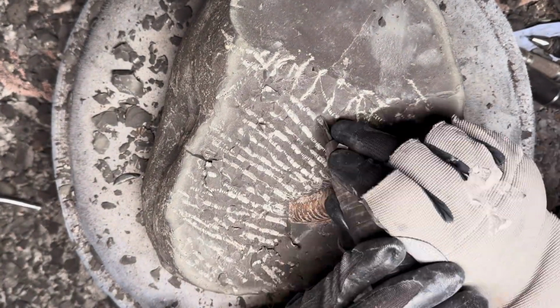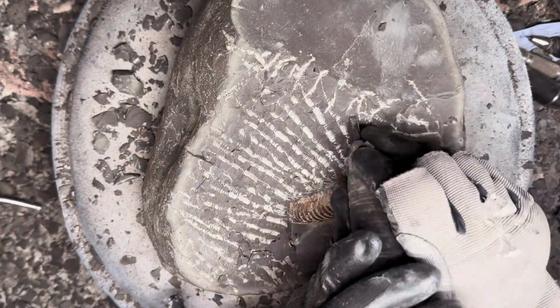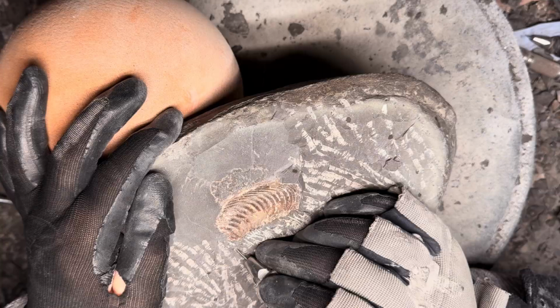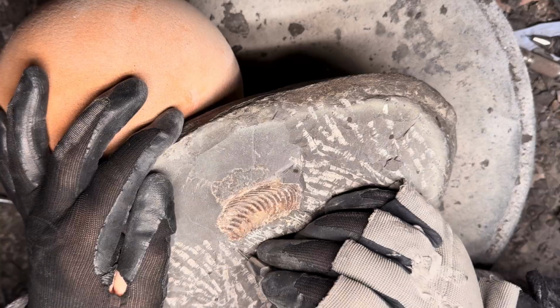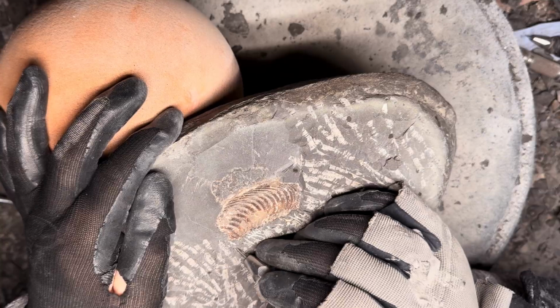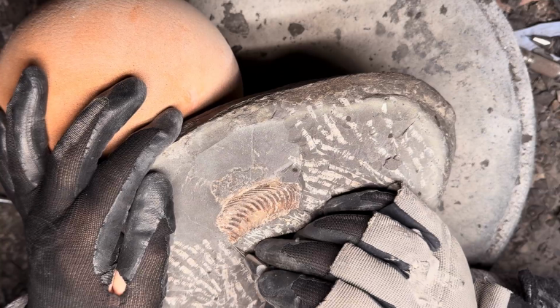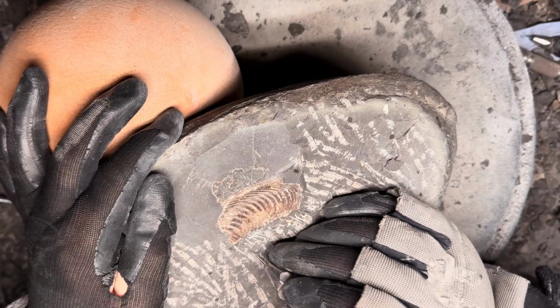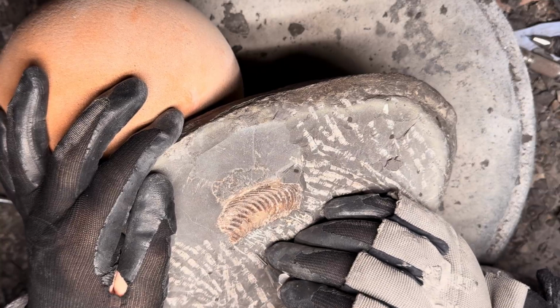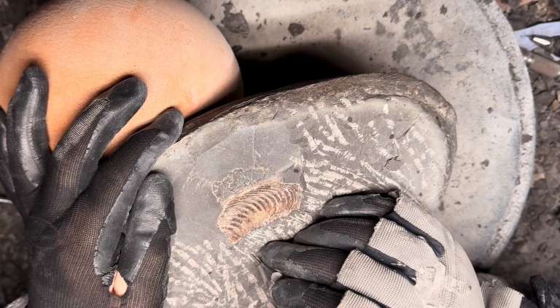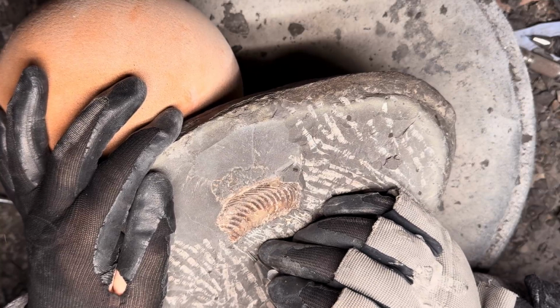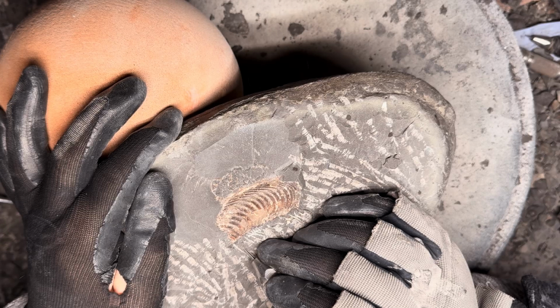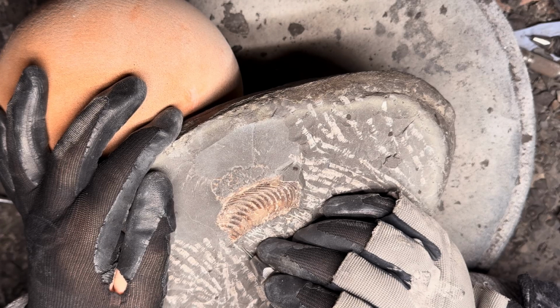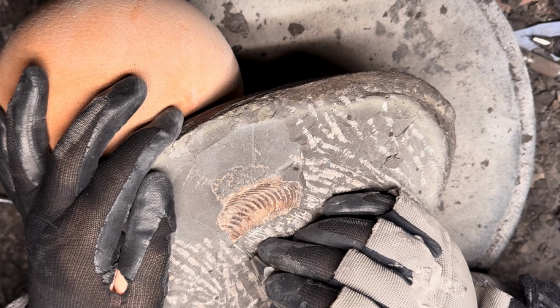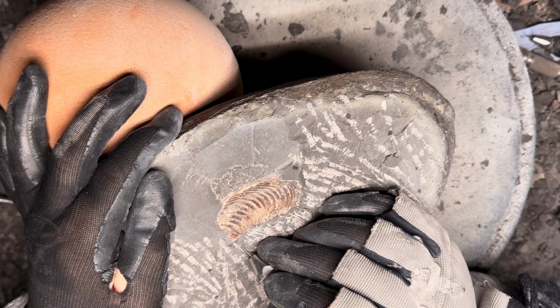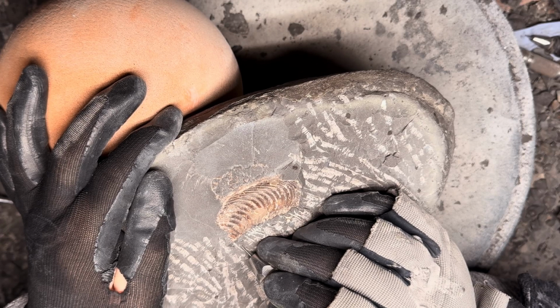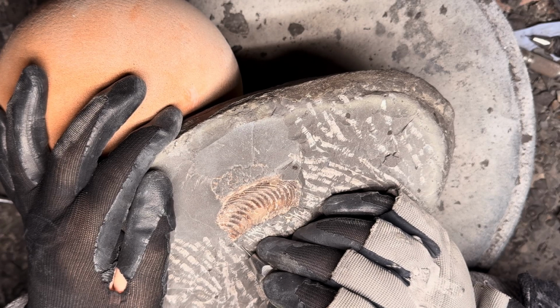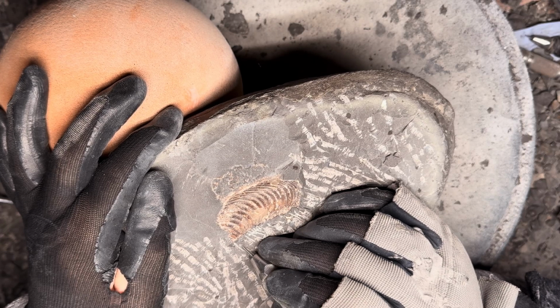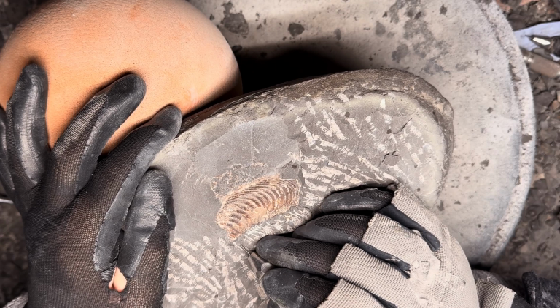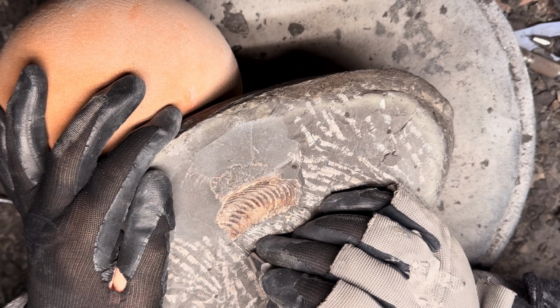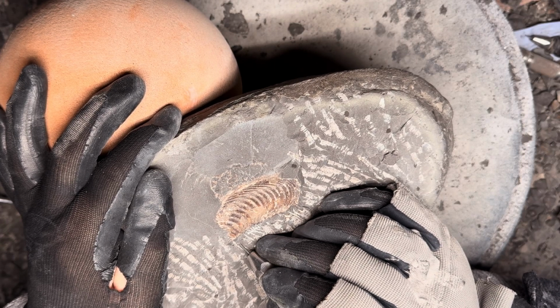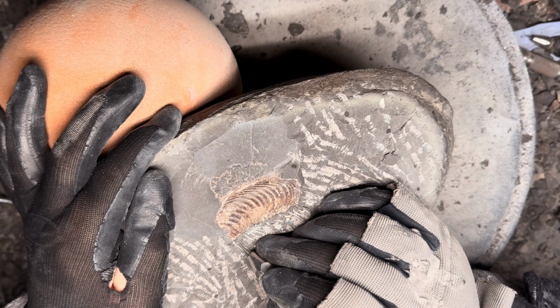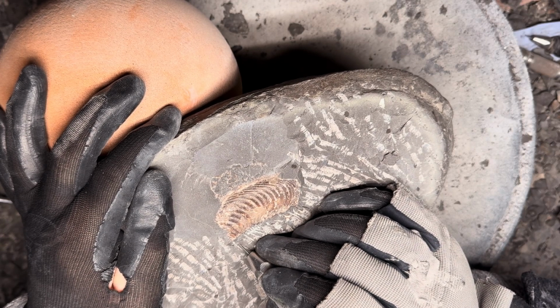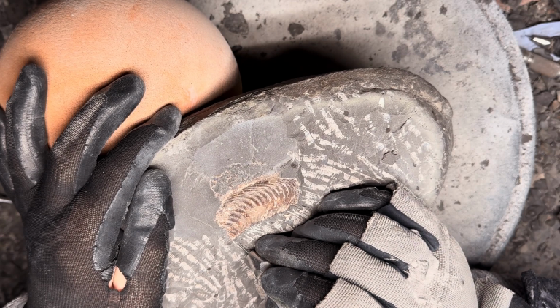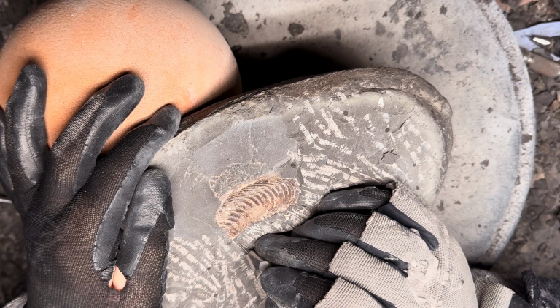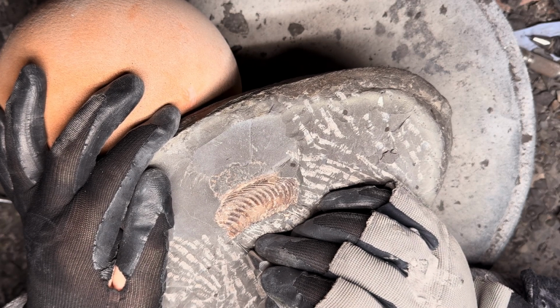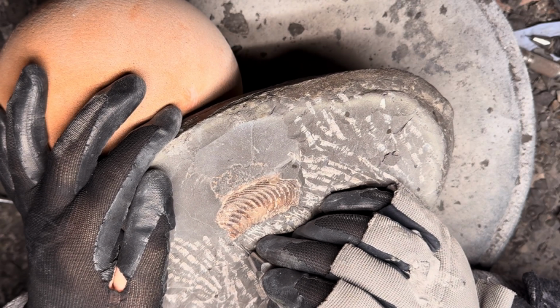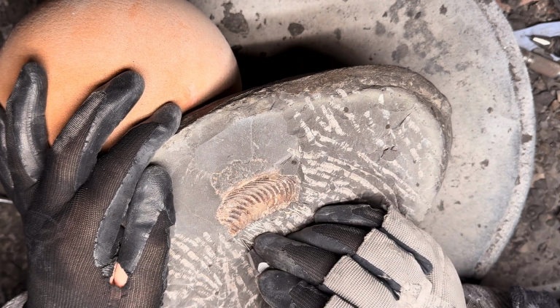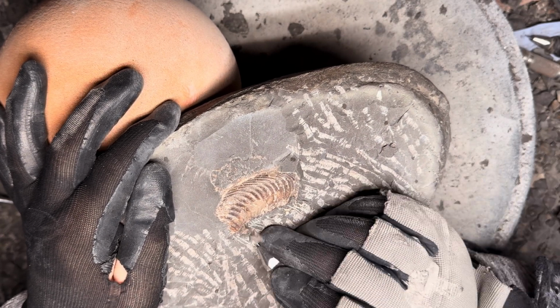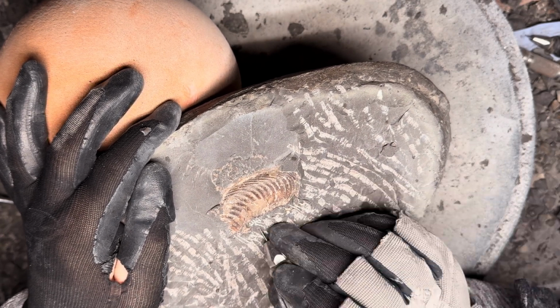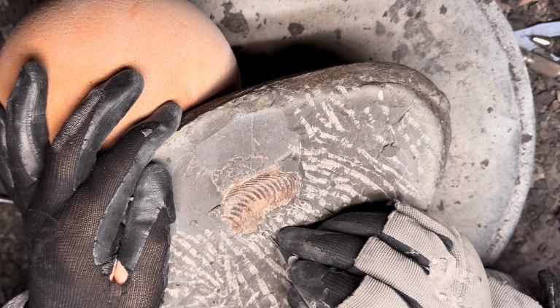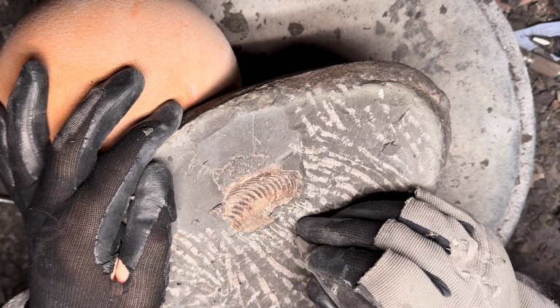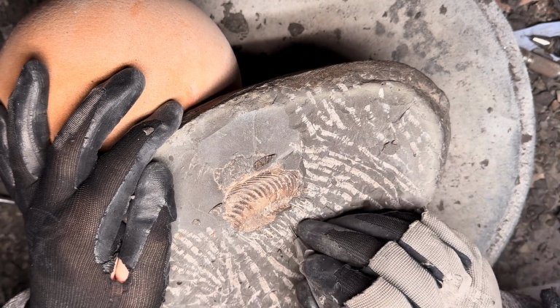This can remove tiny pieces of shale in between the ribs of the ammonite, which are typically very delicate.